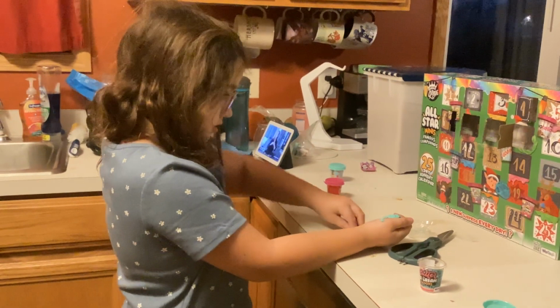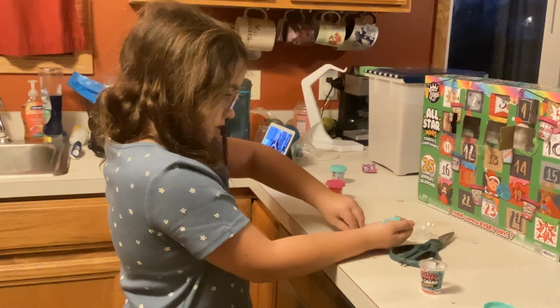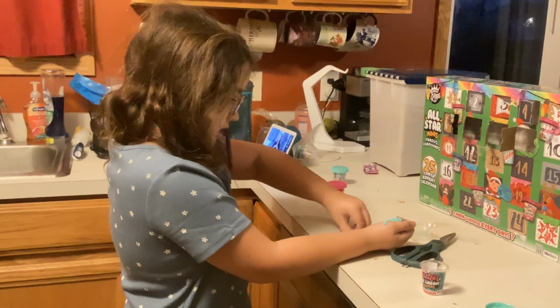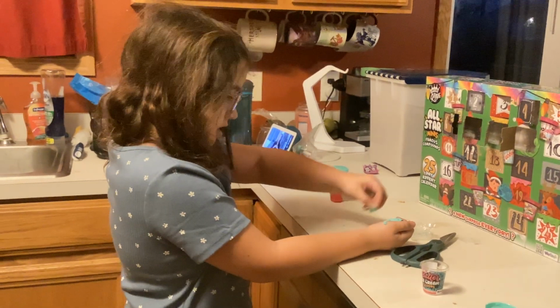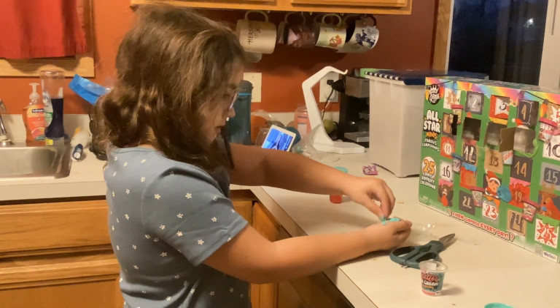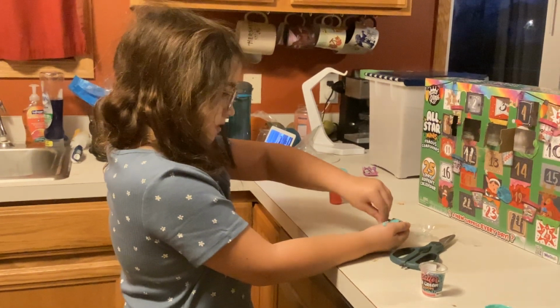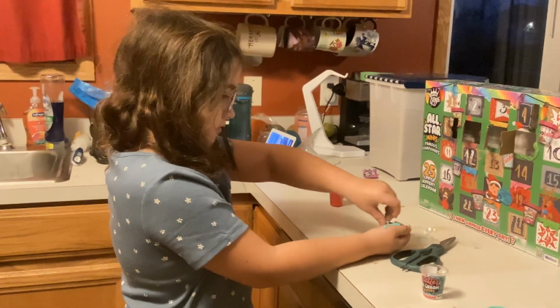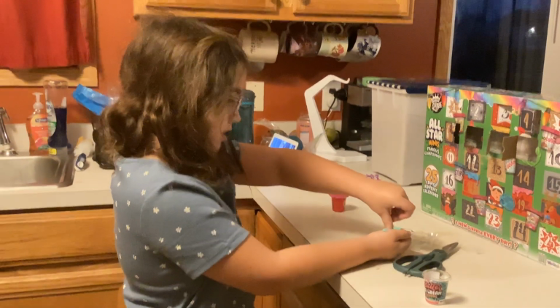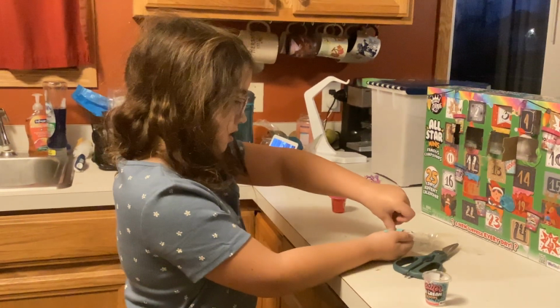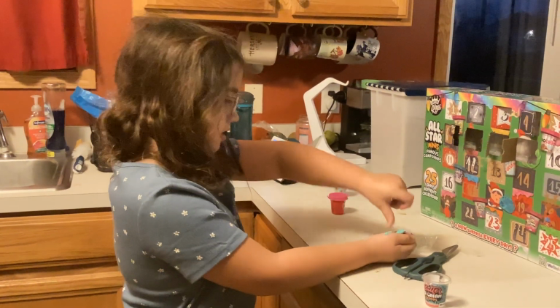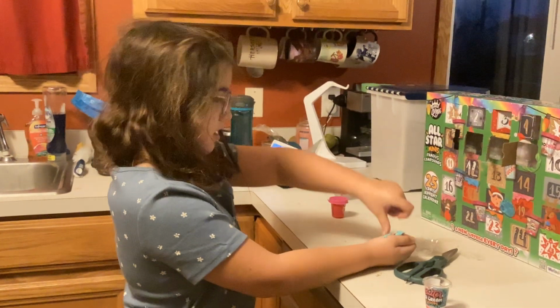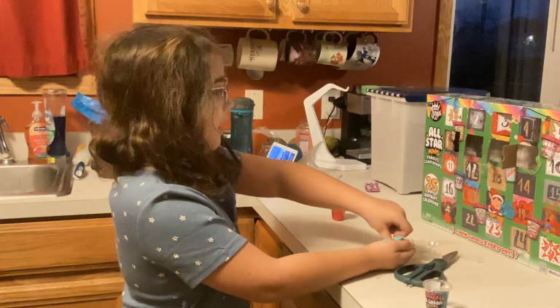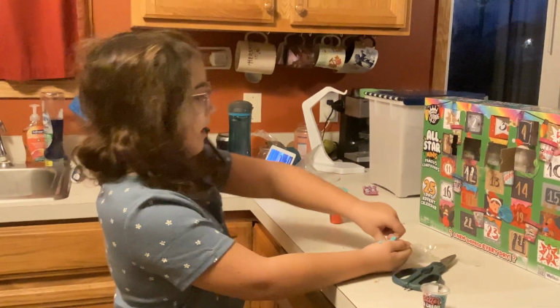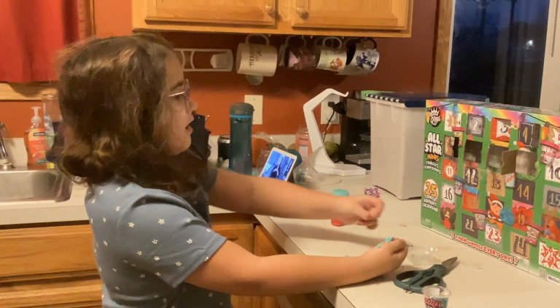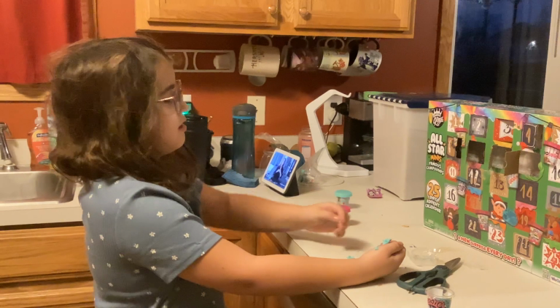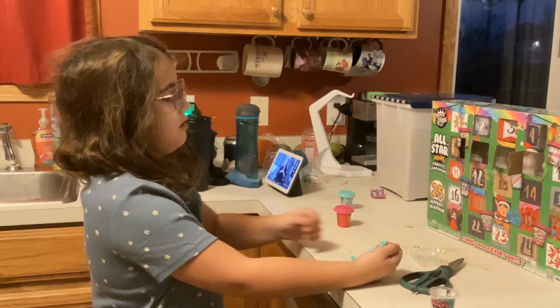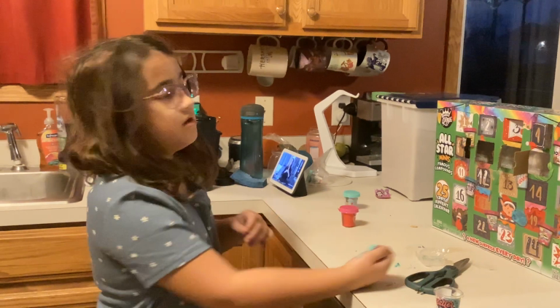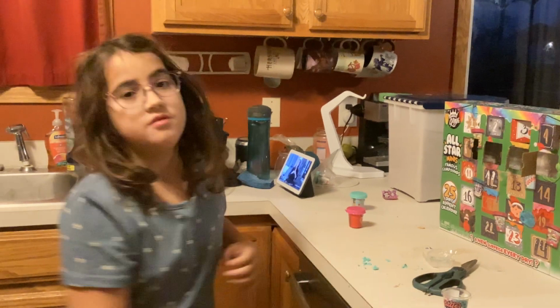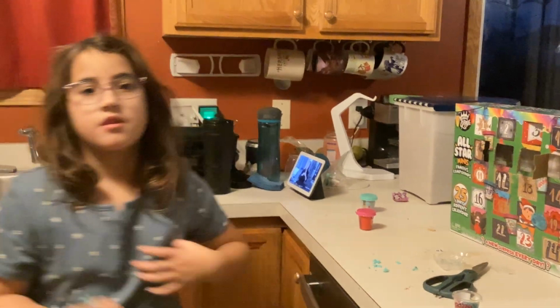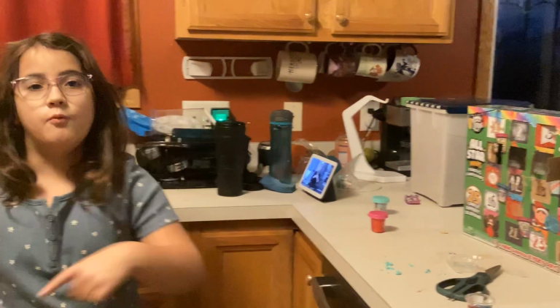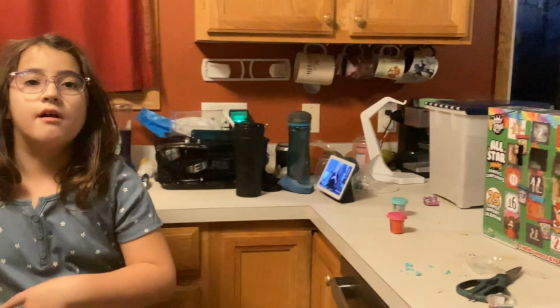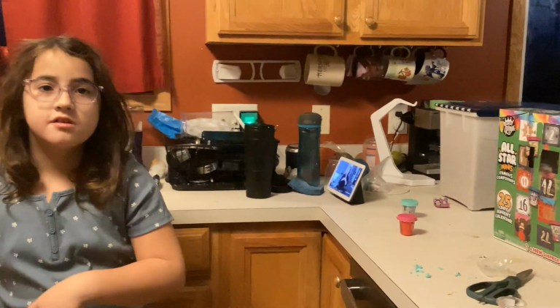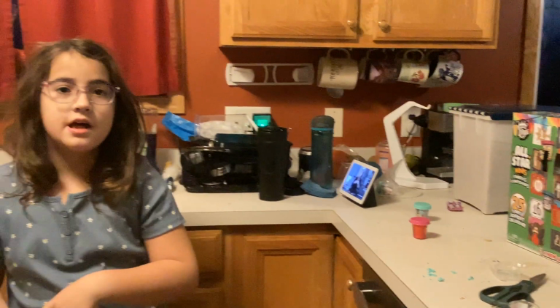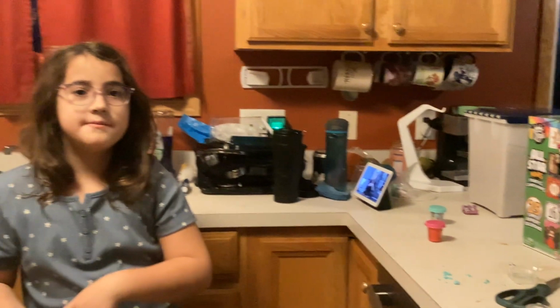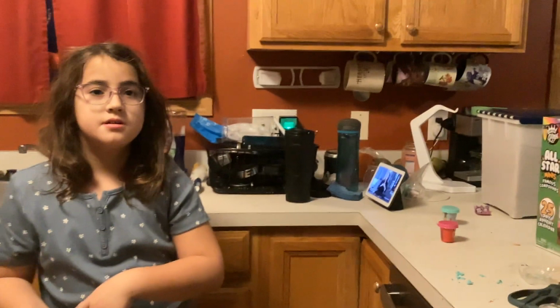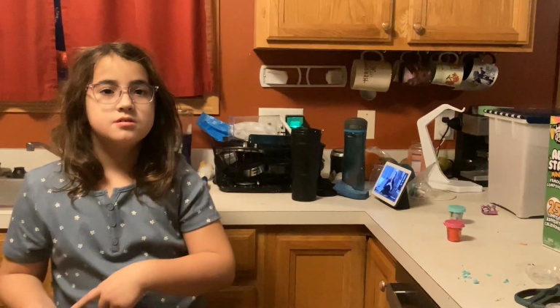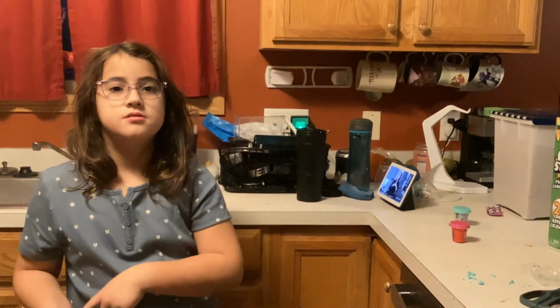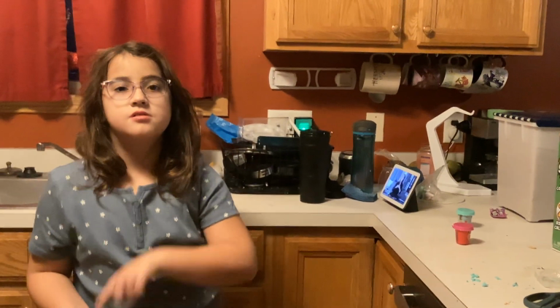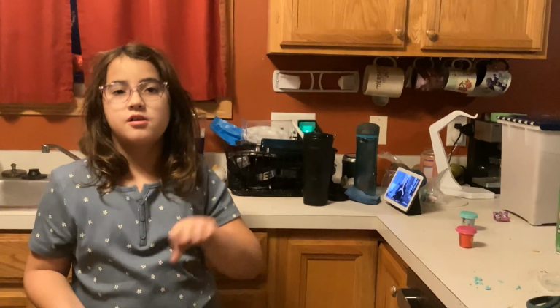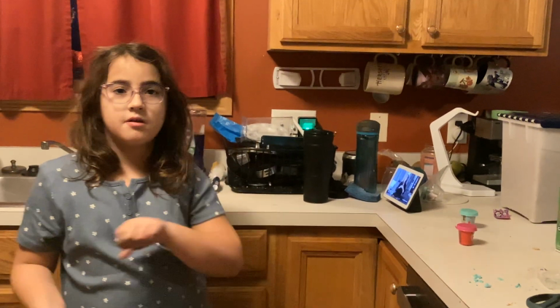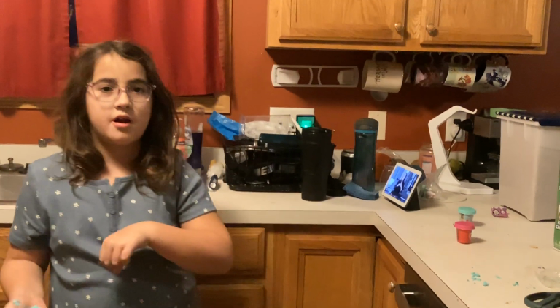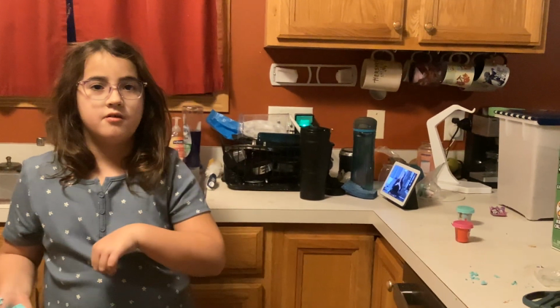It smells like mint toothpaste, which I like. Last time we got this, Dad added water slime, so that's what I'm going to do.